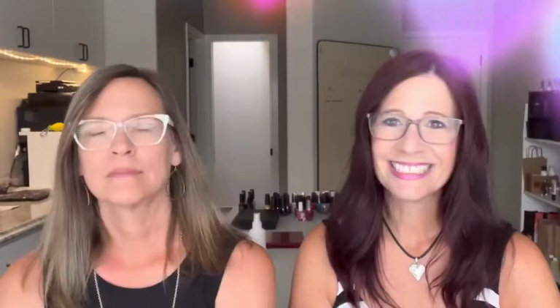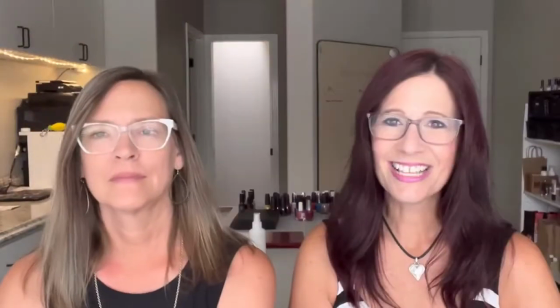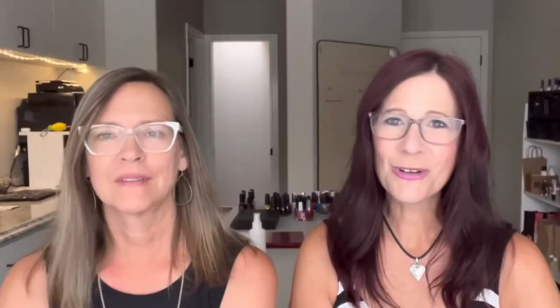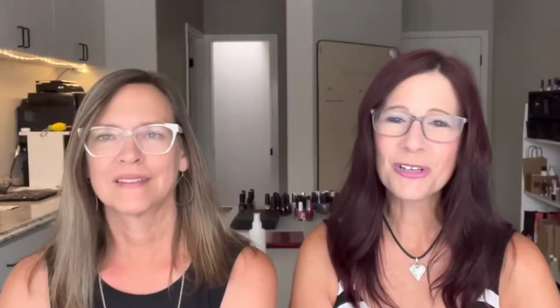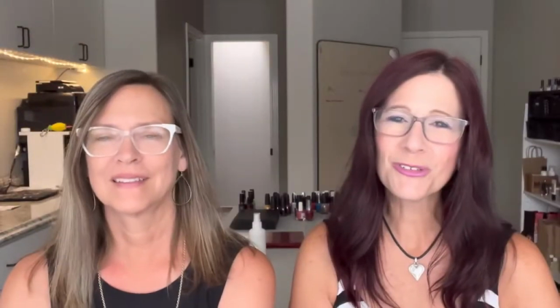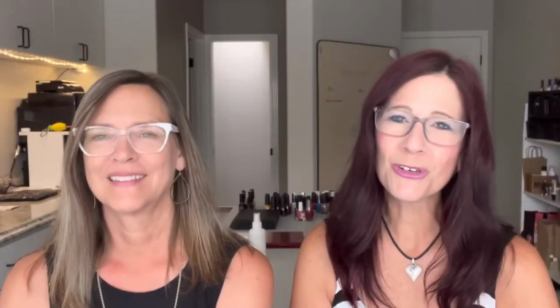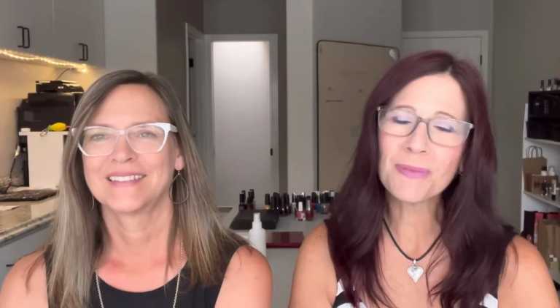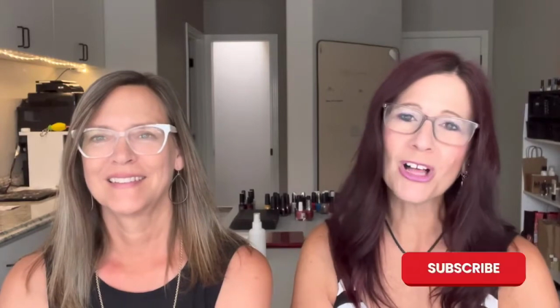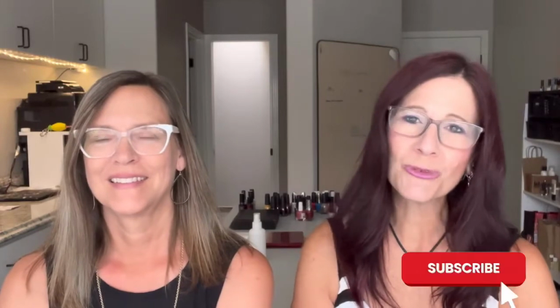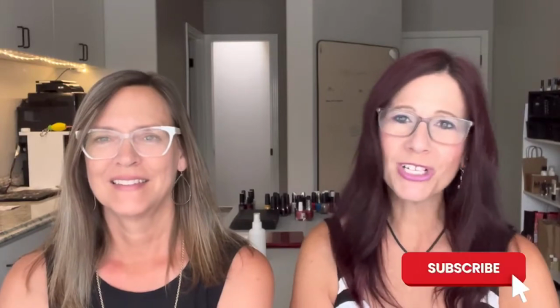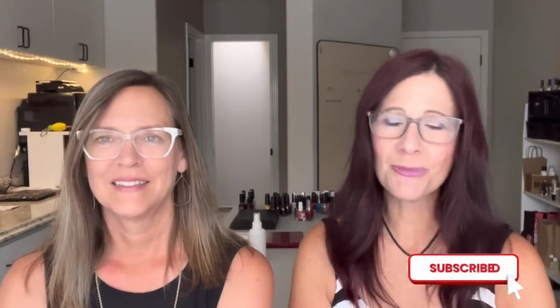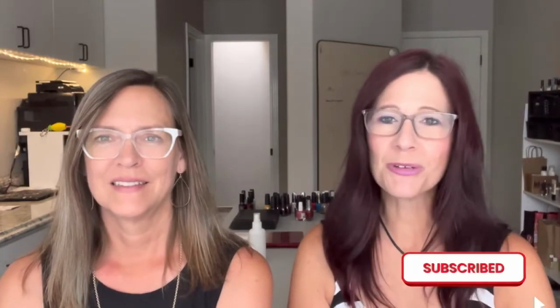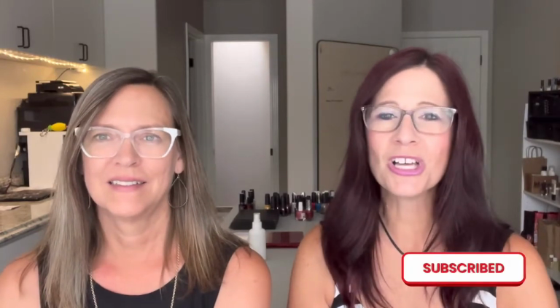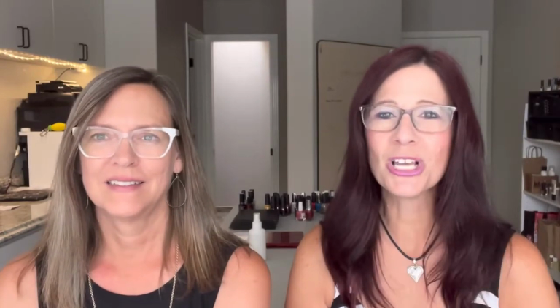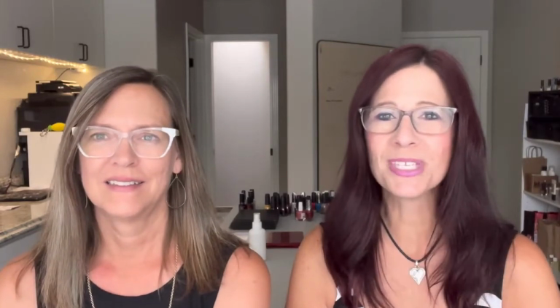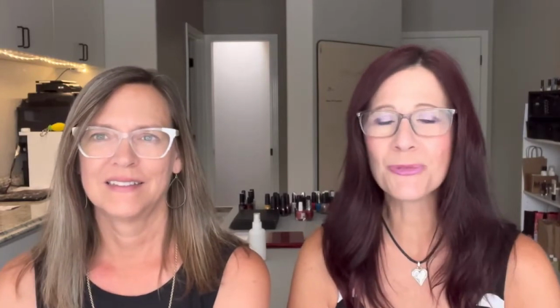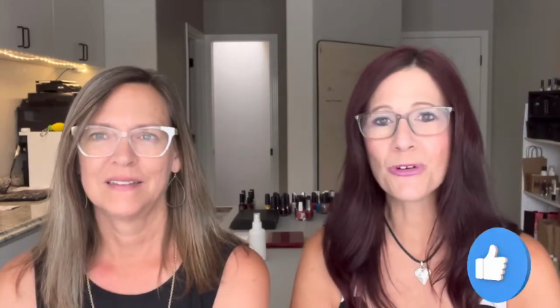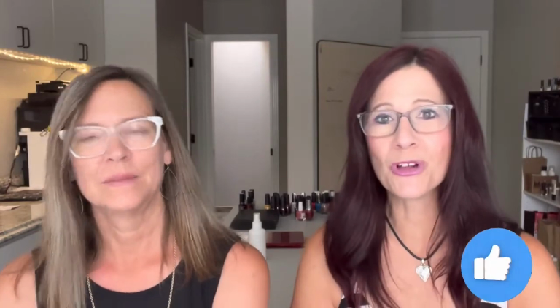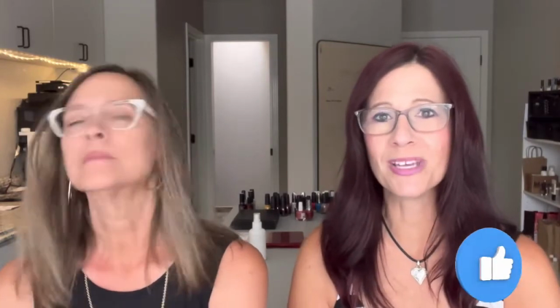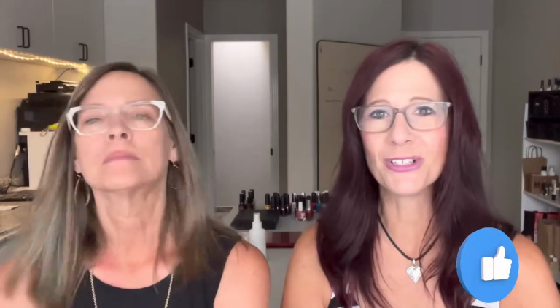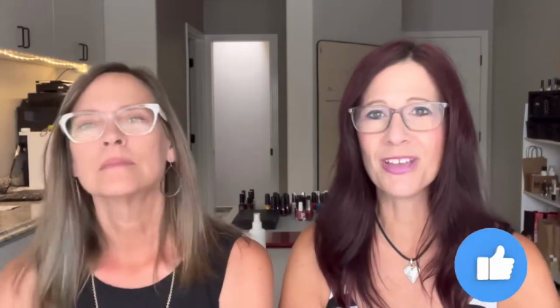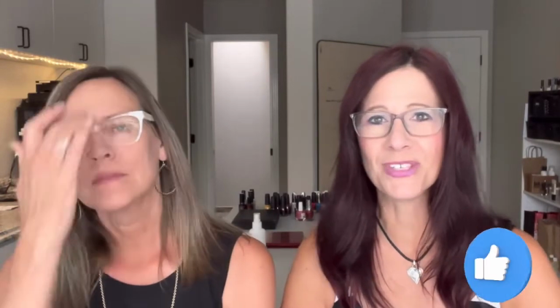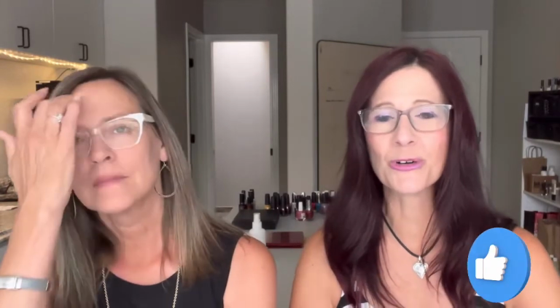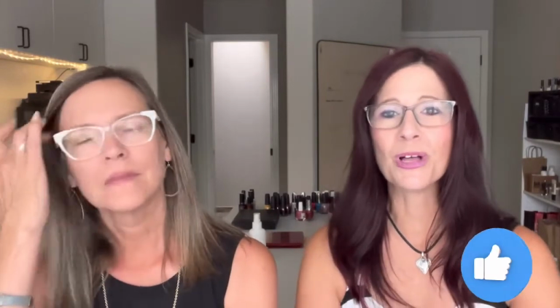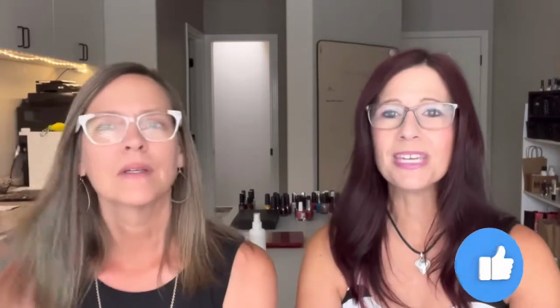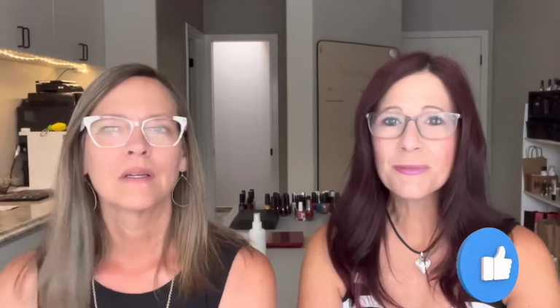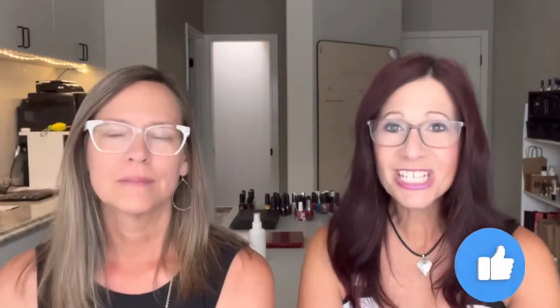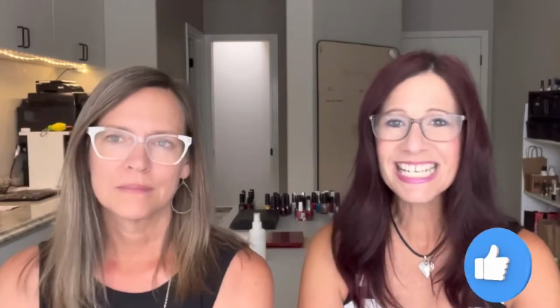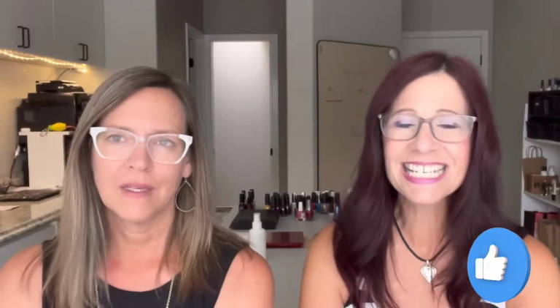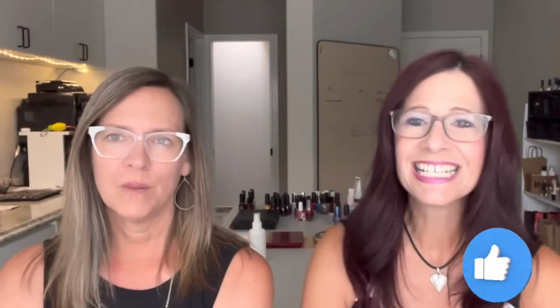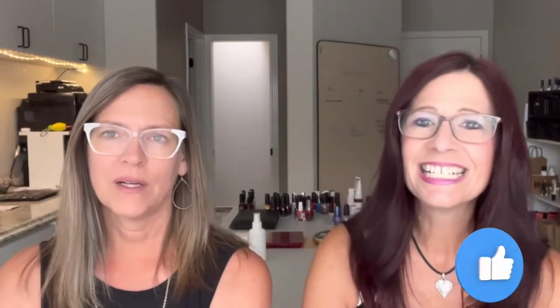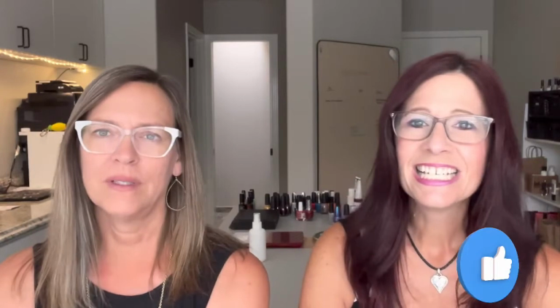Hello! Welcome to Restored by Polish, where we talk about how polish helps us with our overall mental and physical well-being. I'm Krista. I'm Jacqueline.